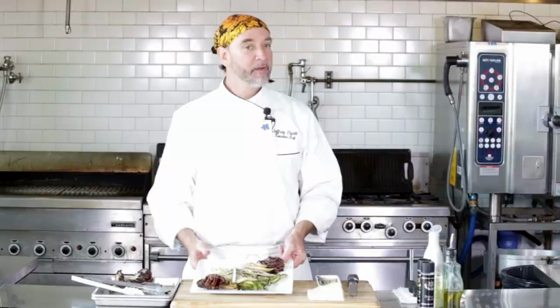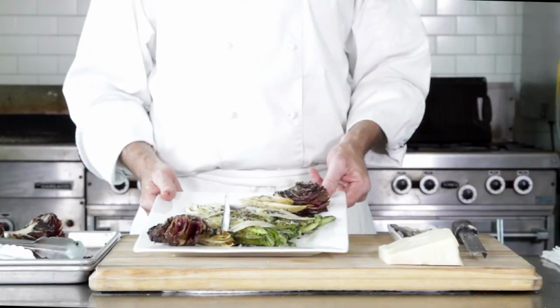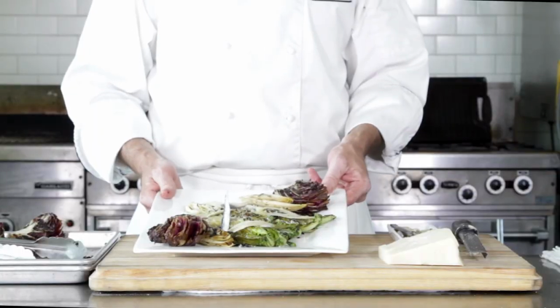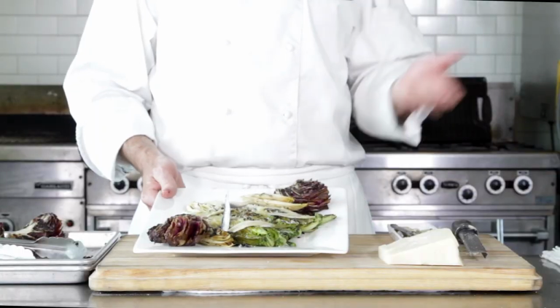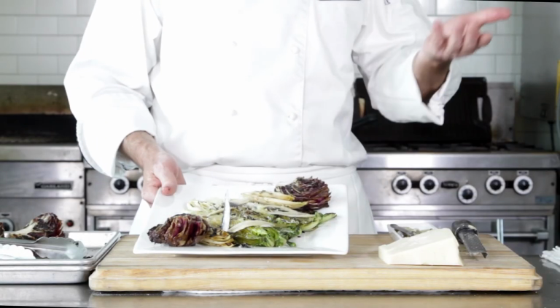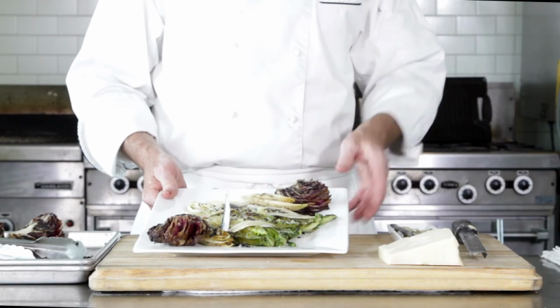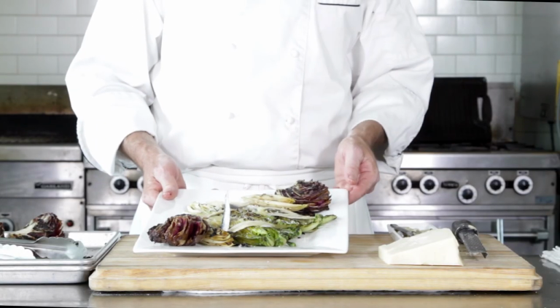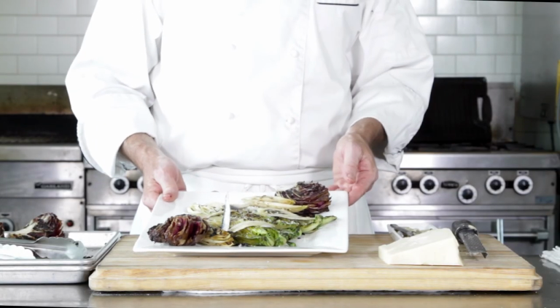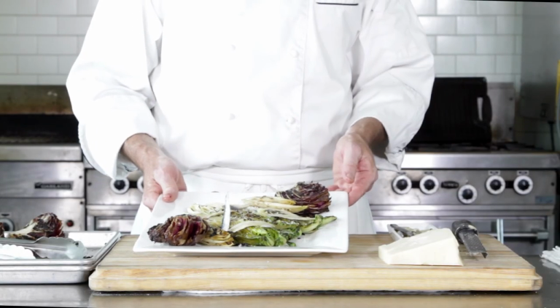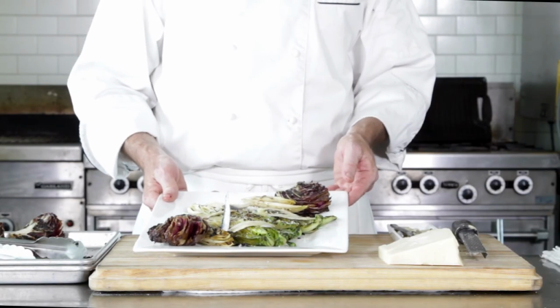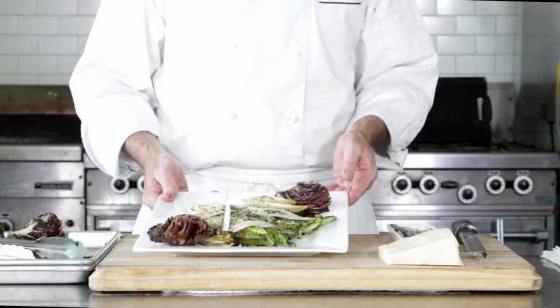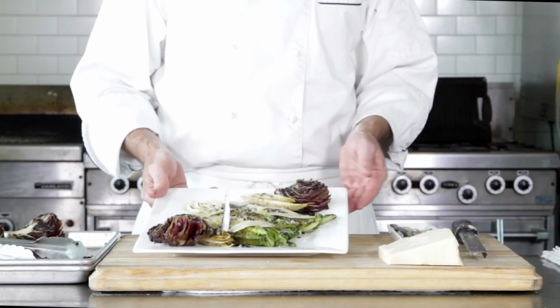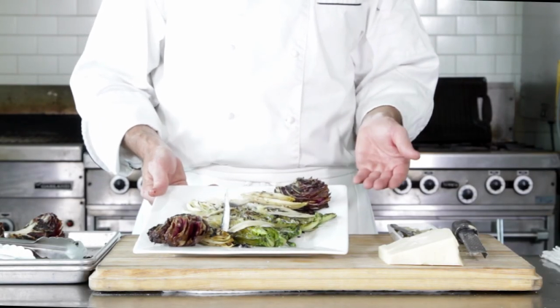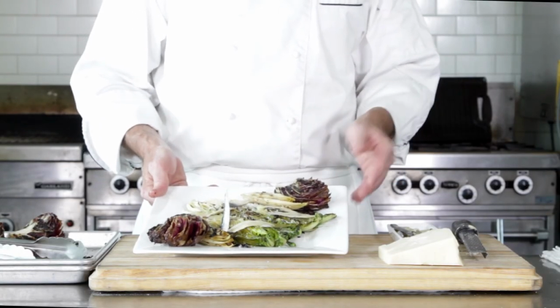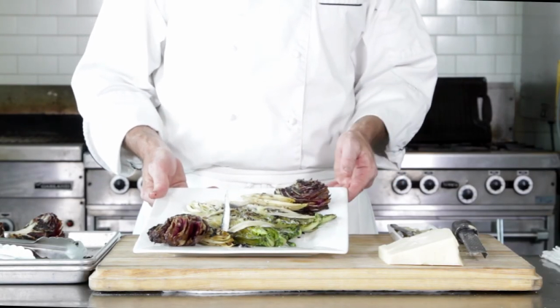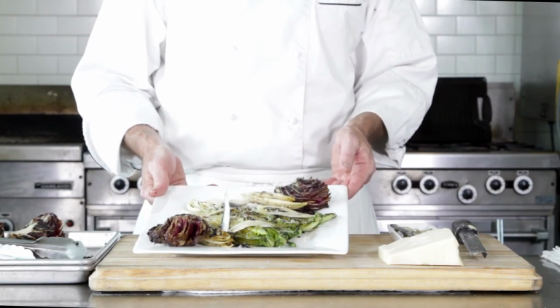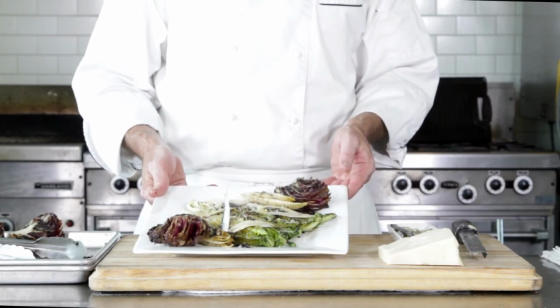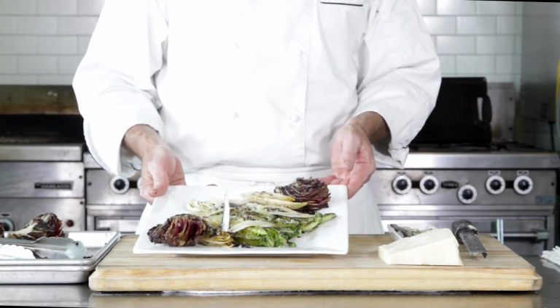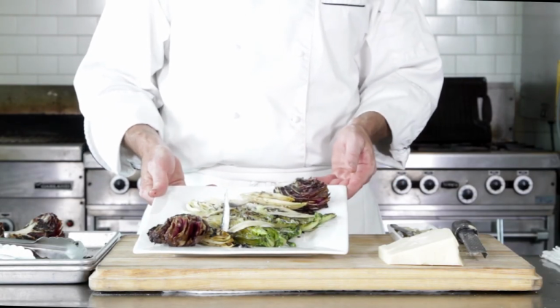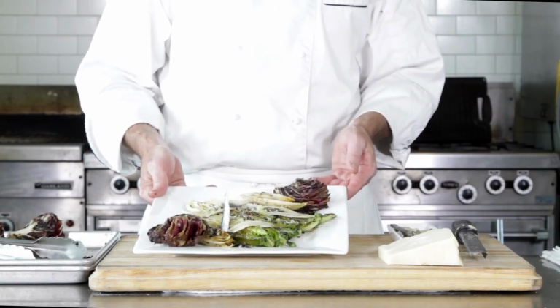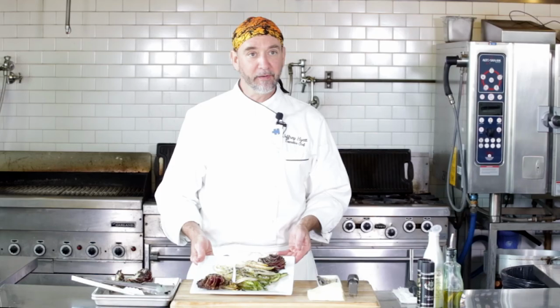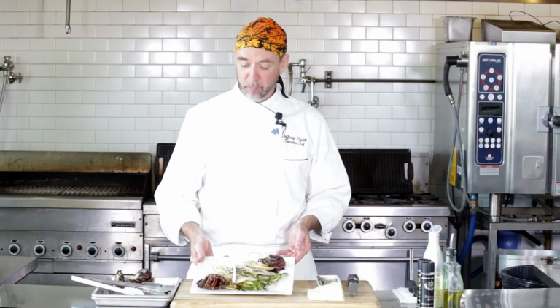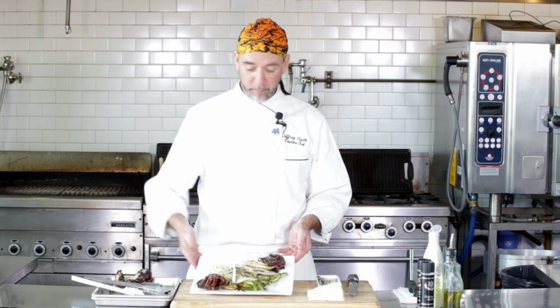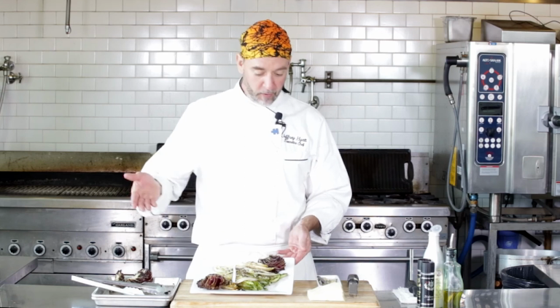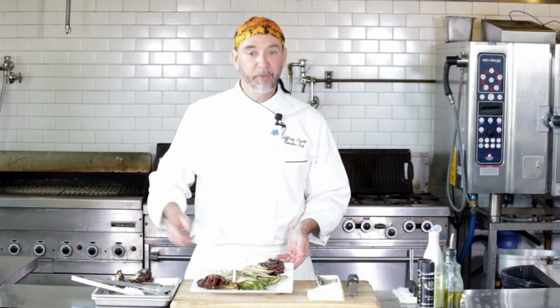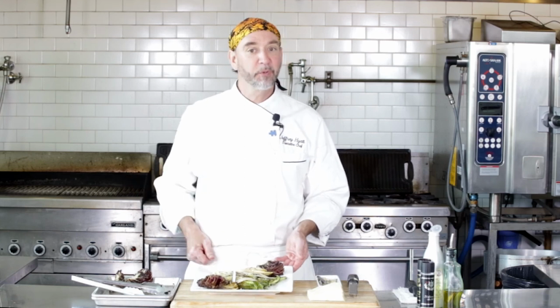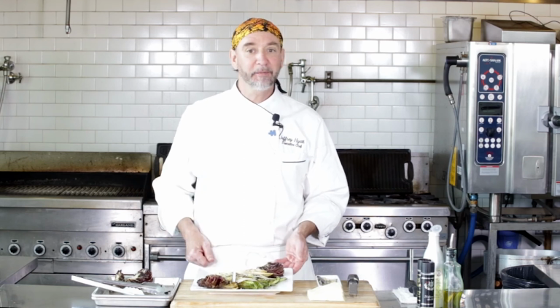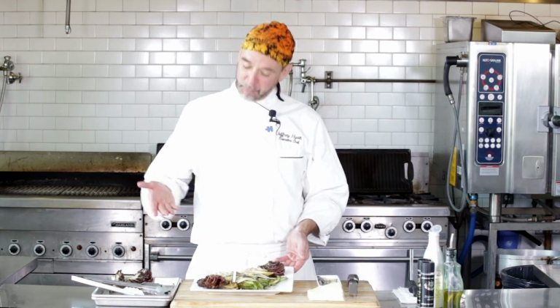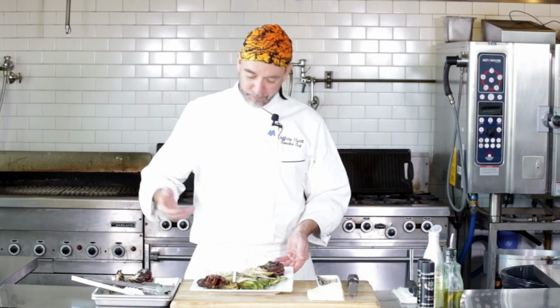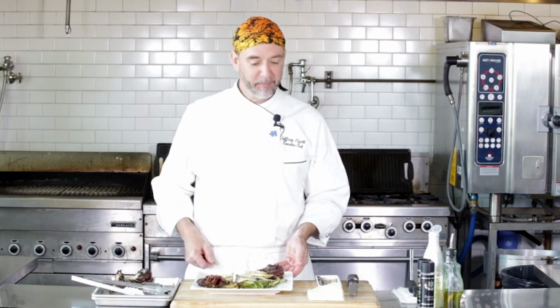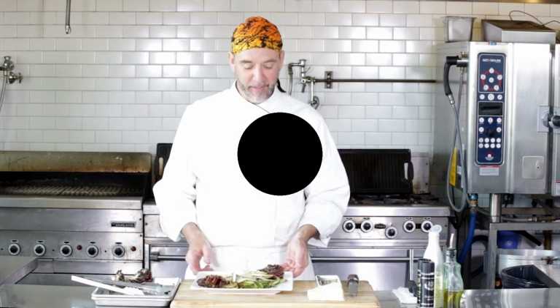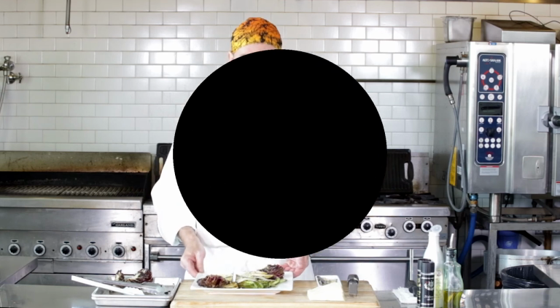There you go — some grilled romaine. Chef Jeff here at White Apron Catering in Lake Worth. Hope you enjoy it. Let me know.